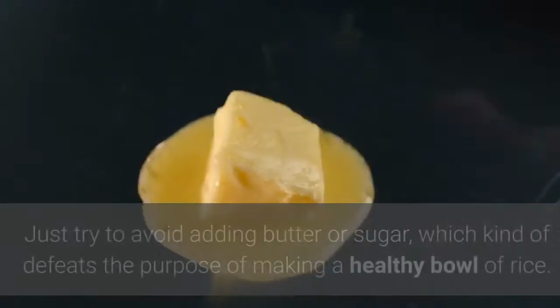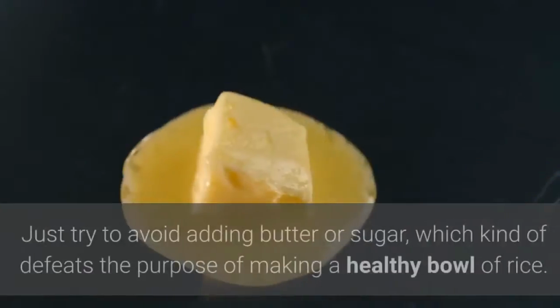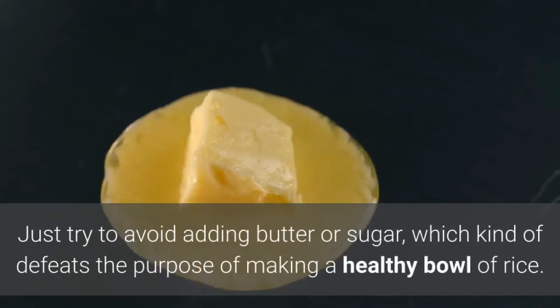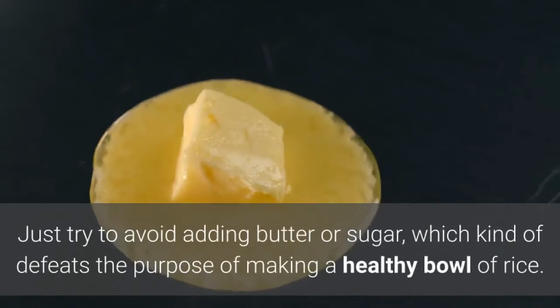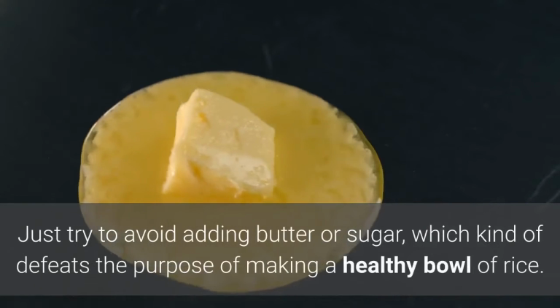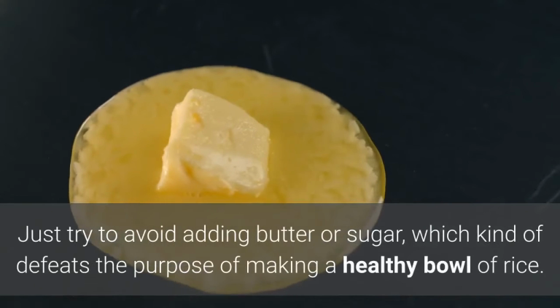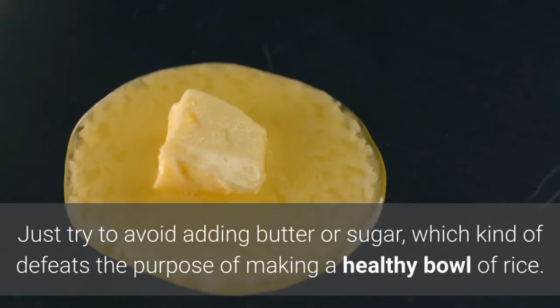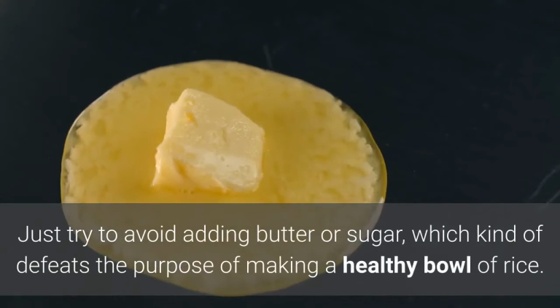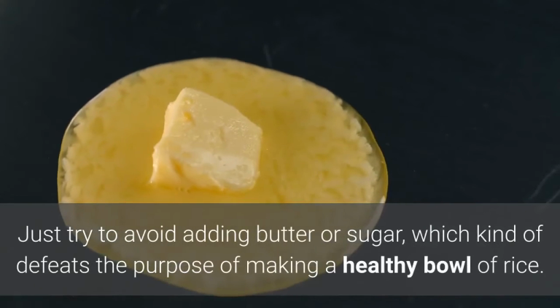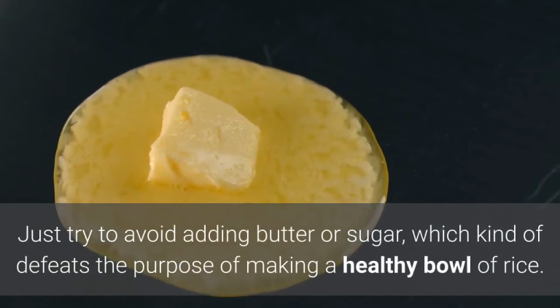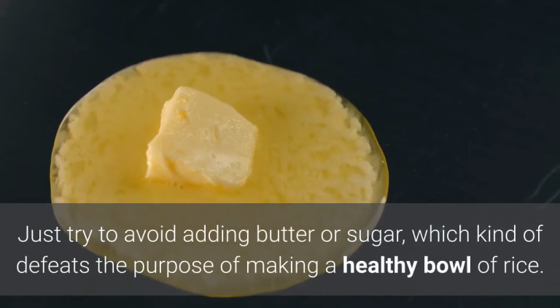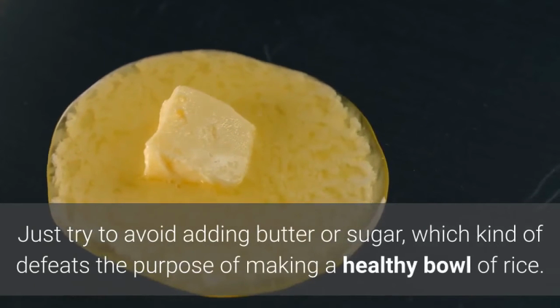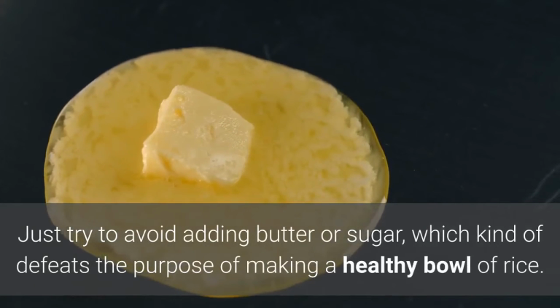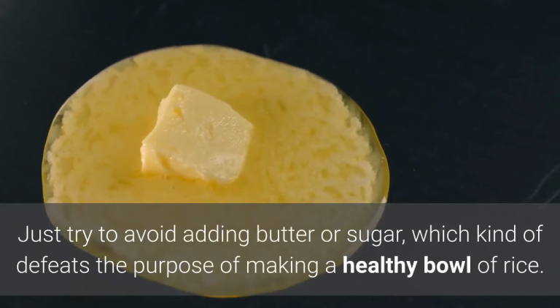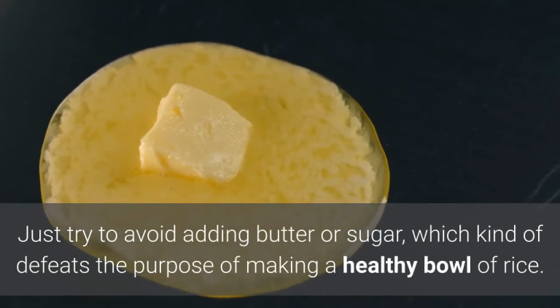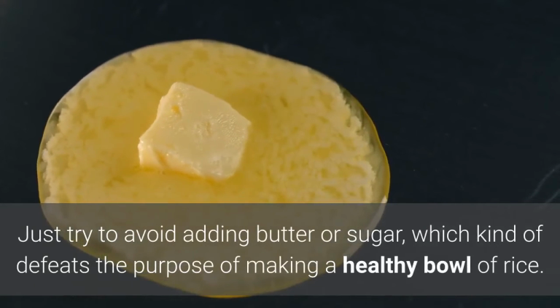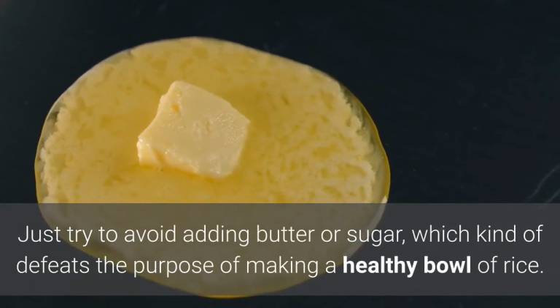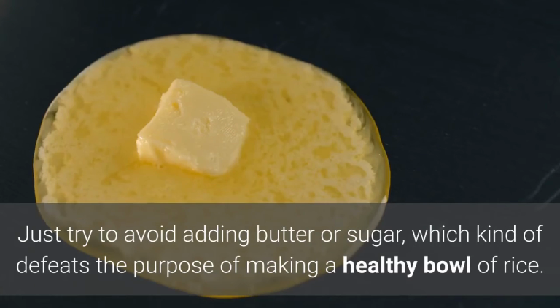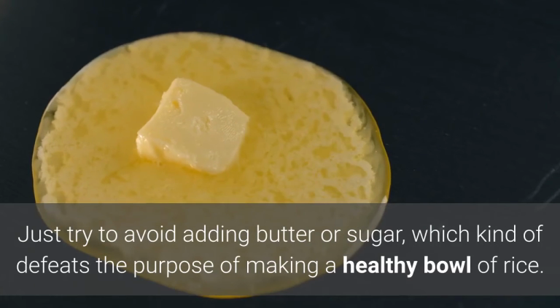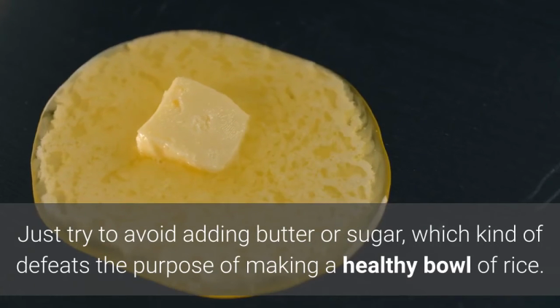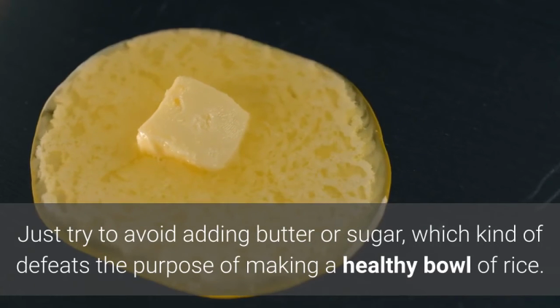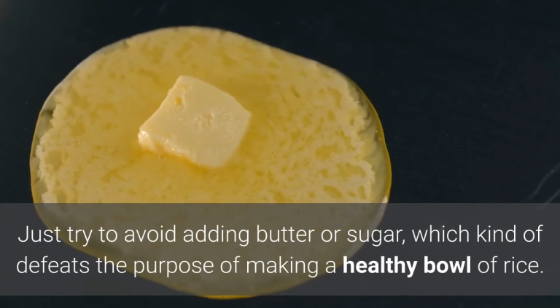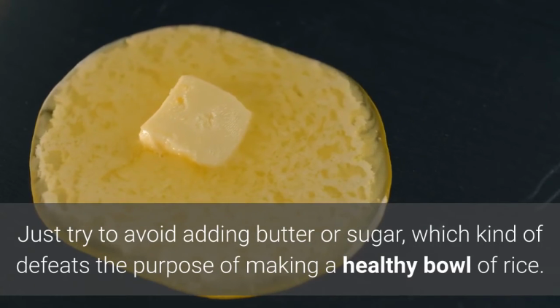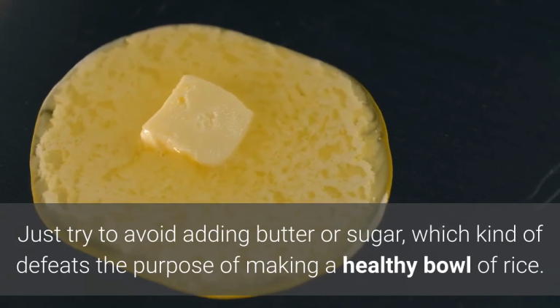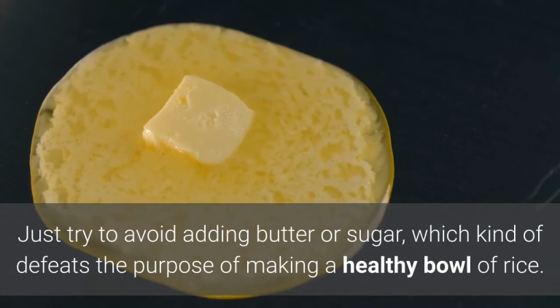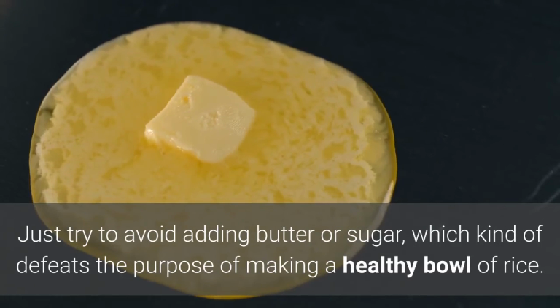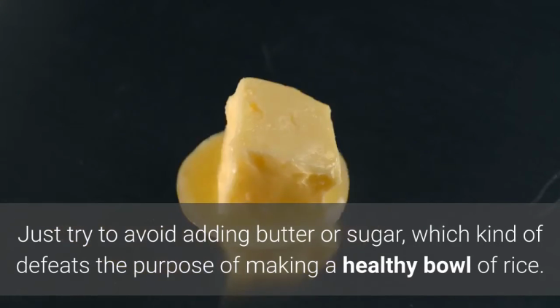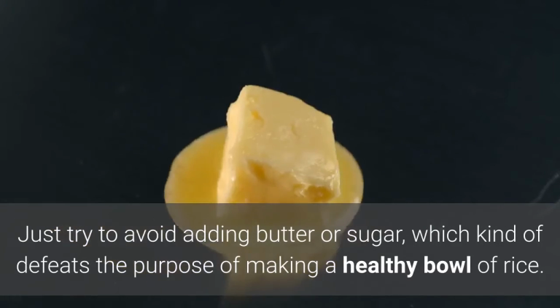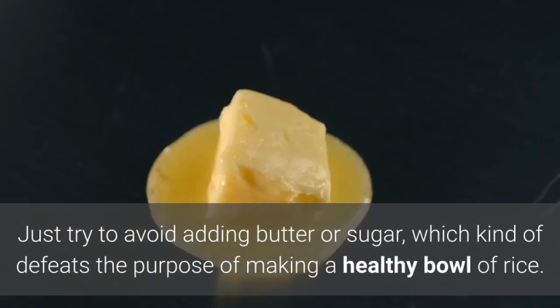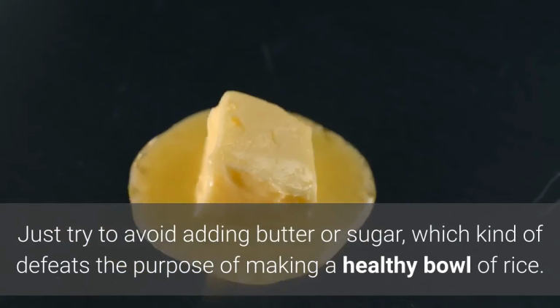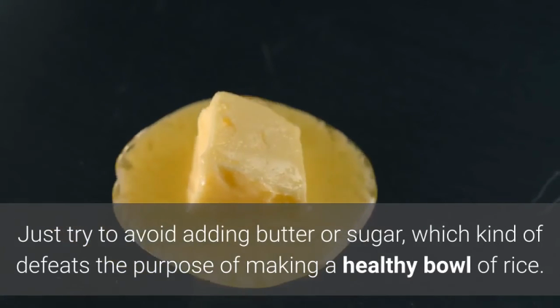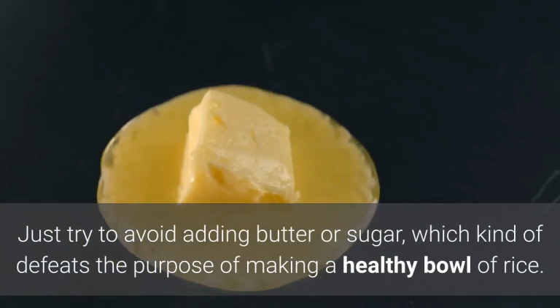Just try to avoid adding butter or sugar, which kind of defeats the purpose of making a healthy bowl of rice.